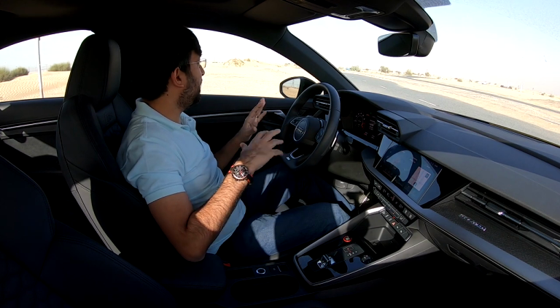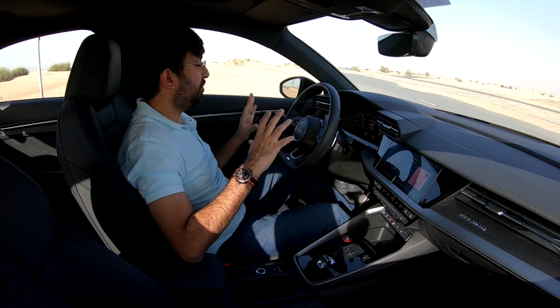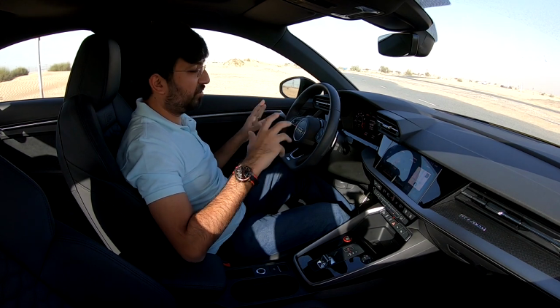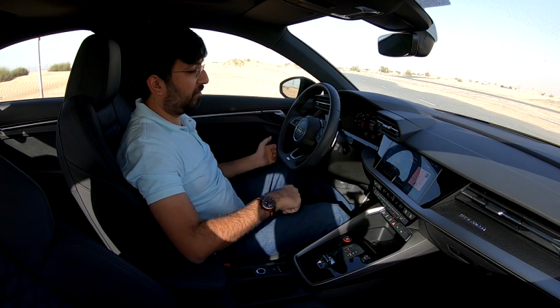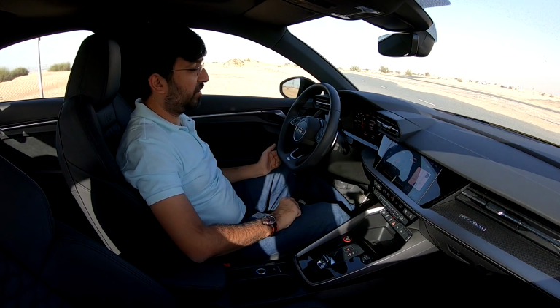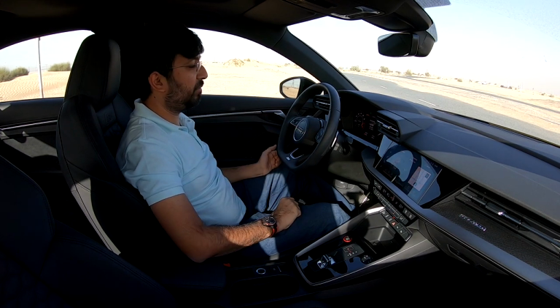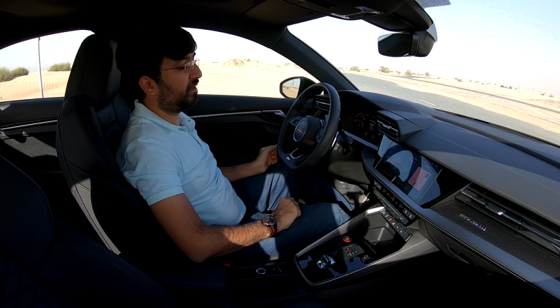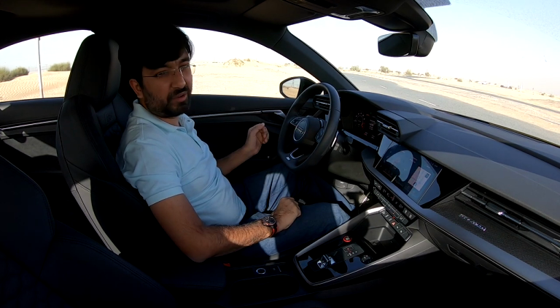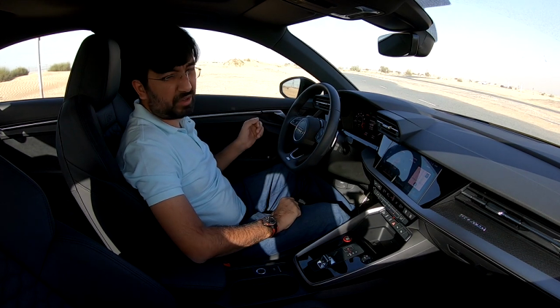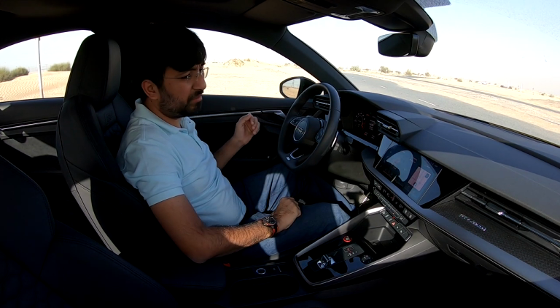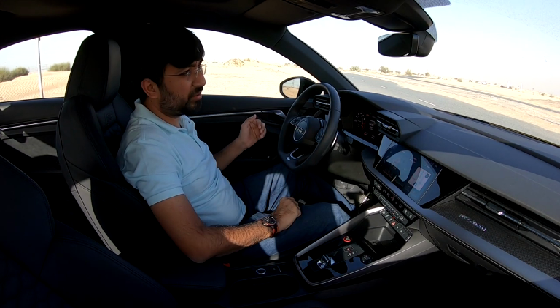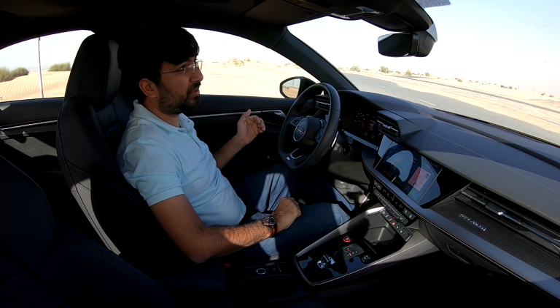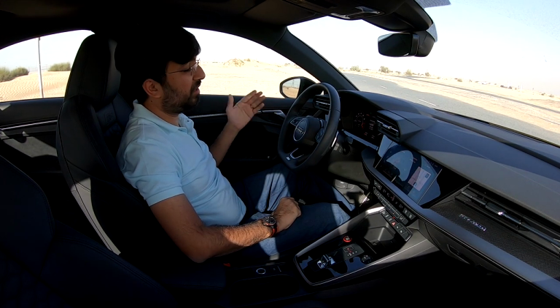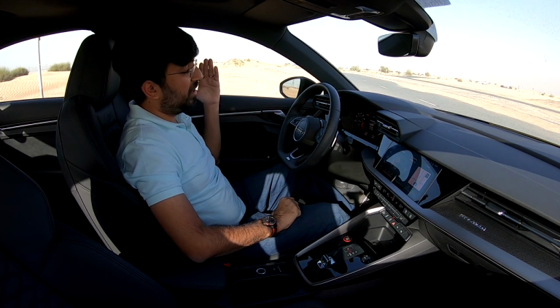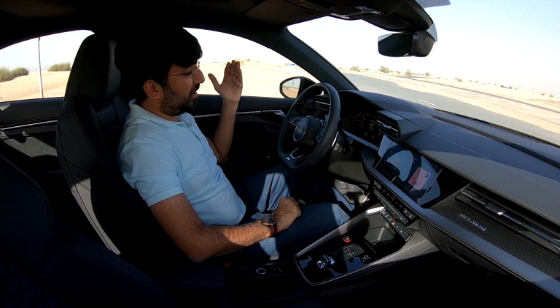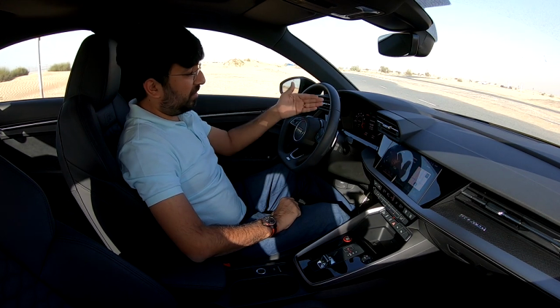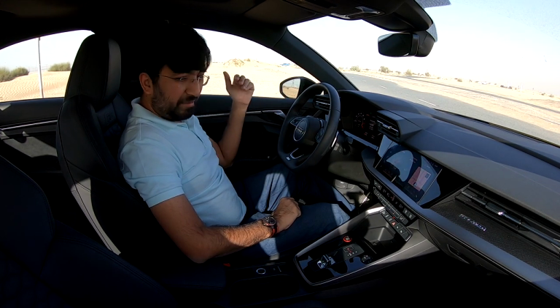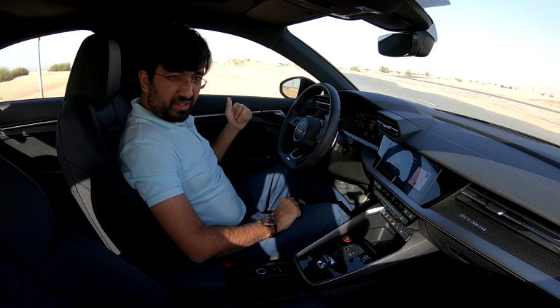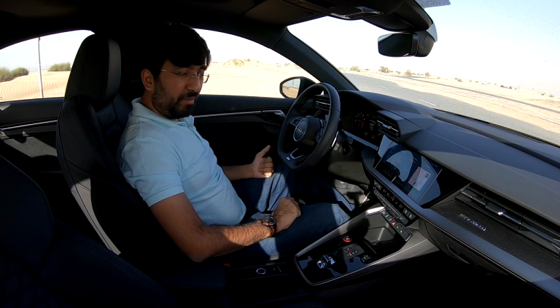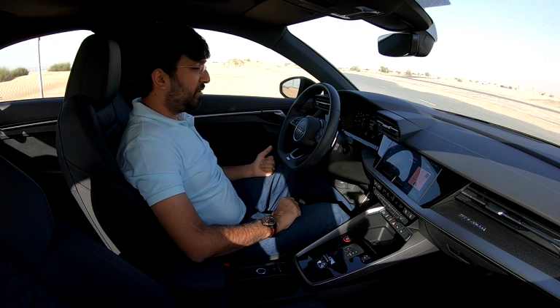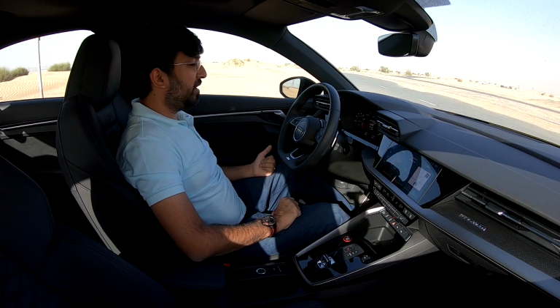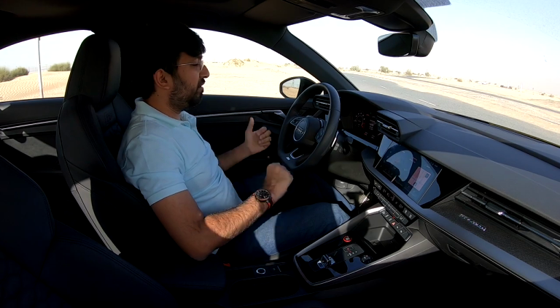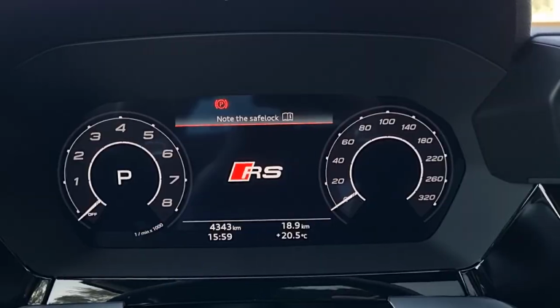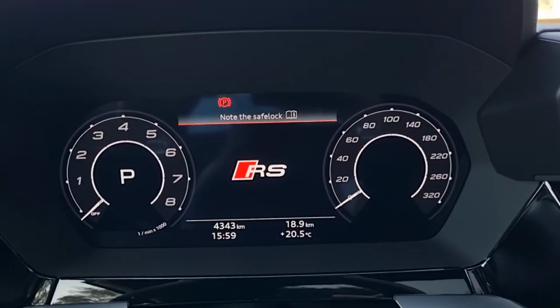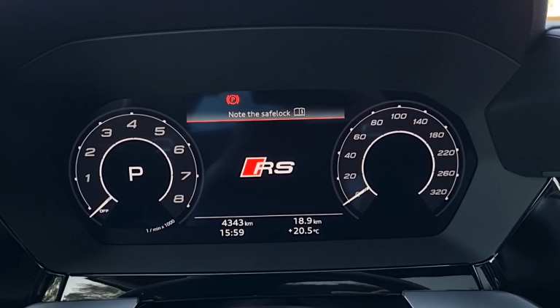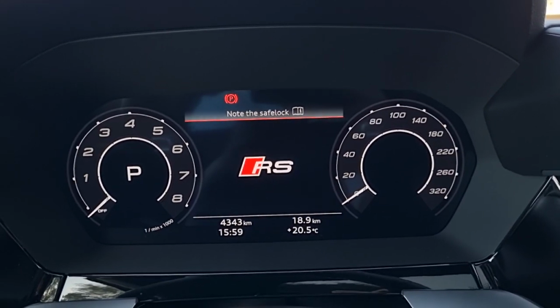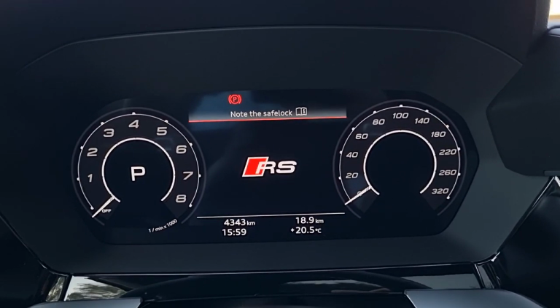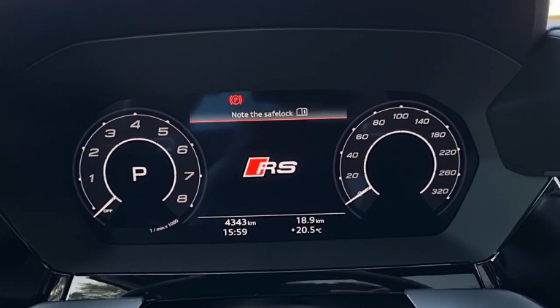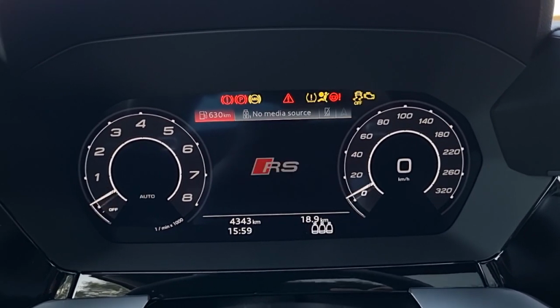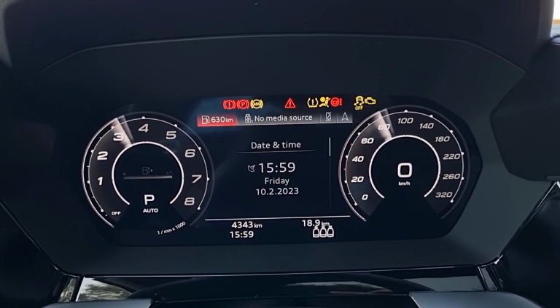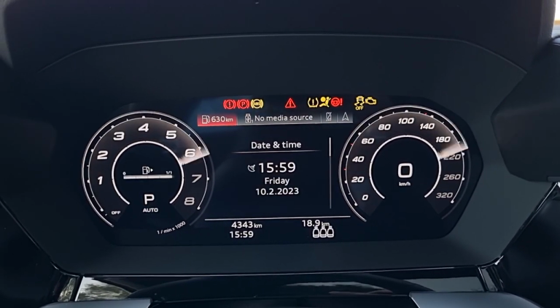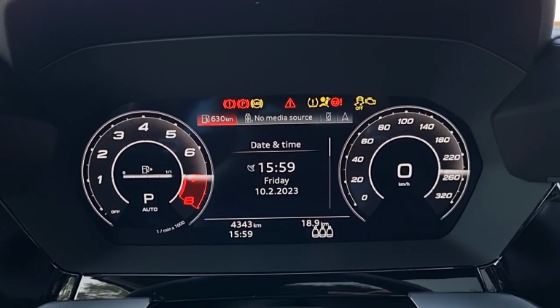When you come to the driver's display, you get a big colourful screen and it can do so many things.